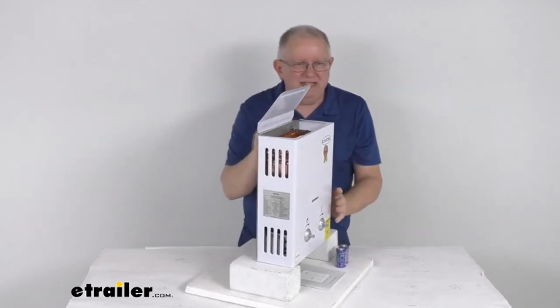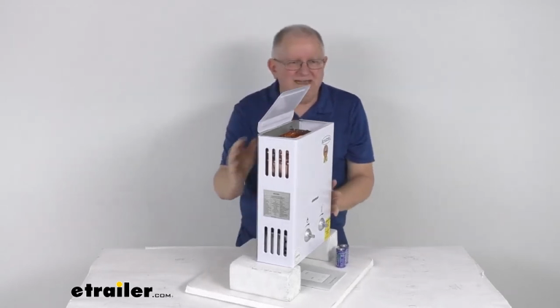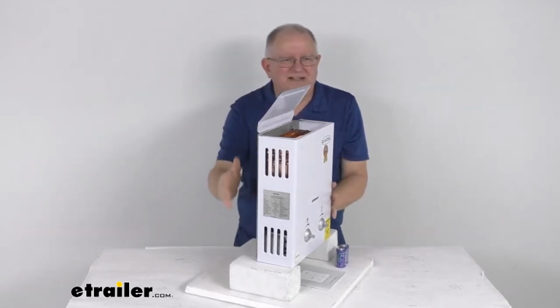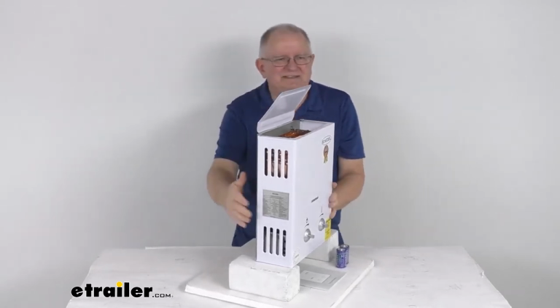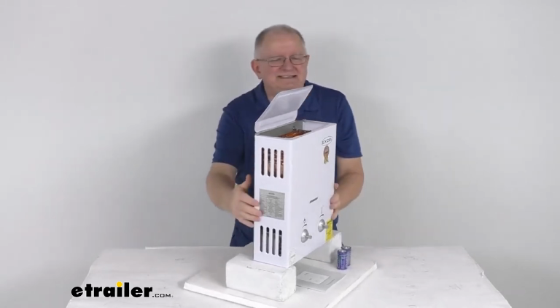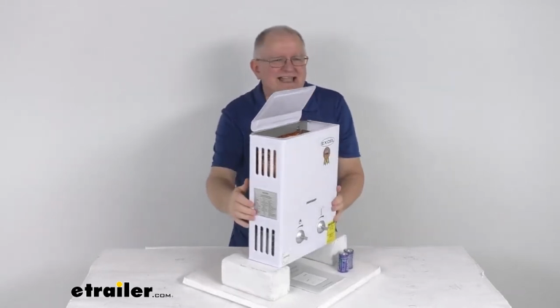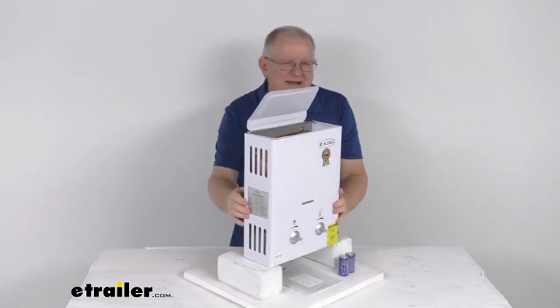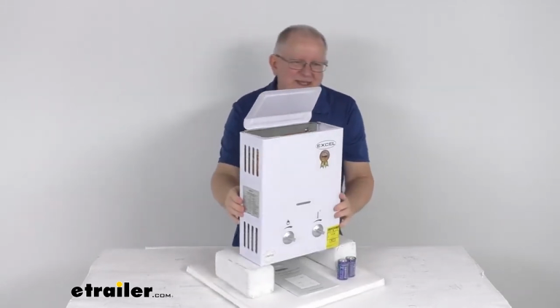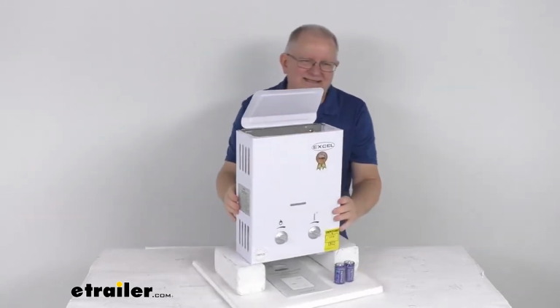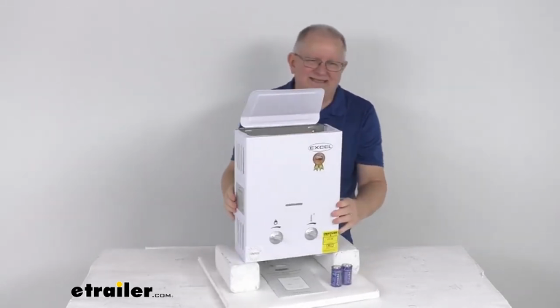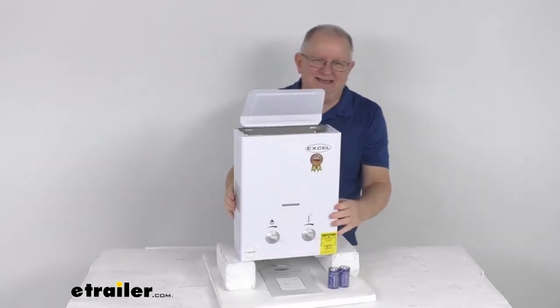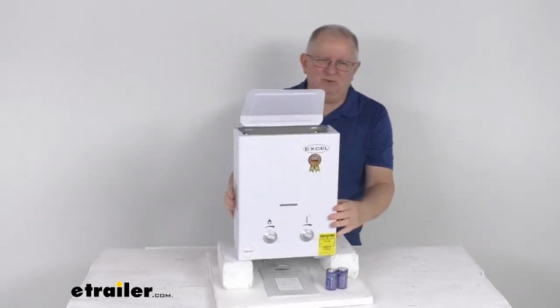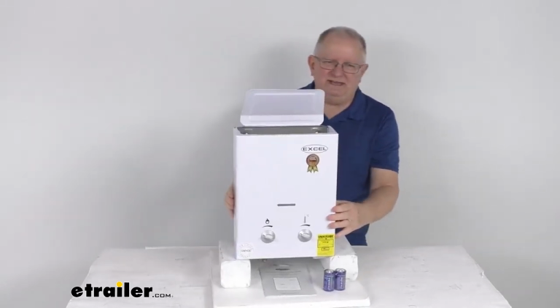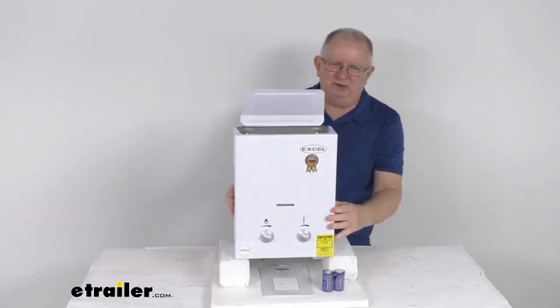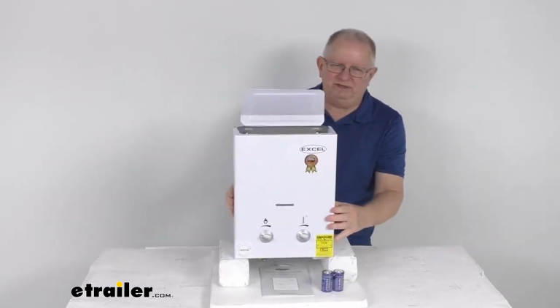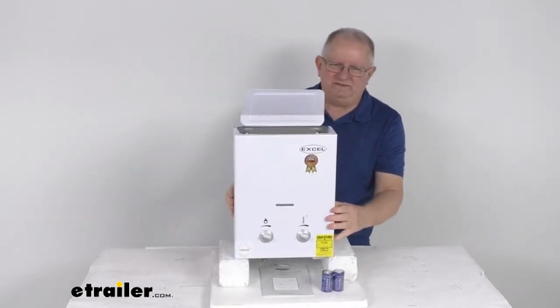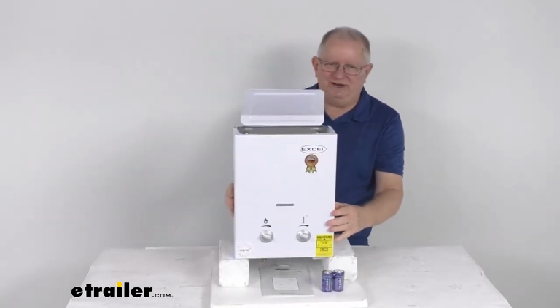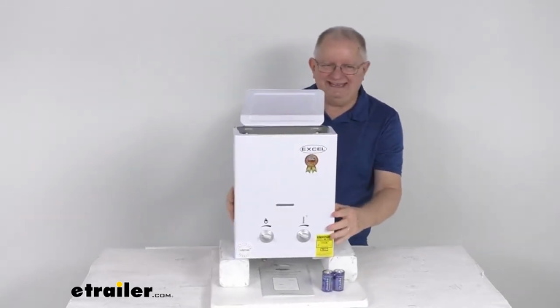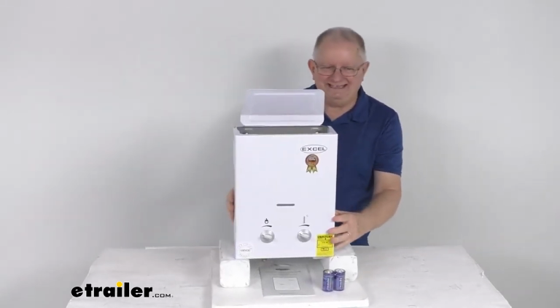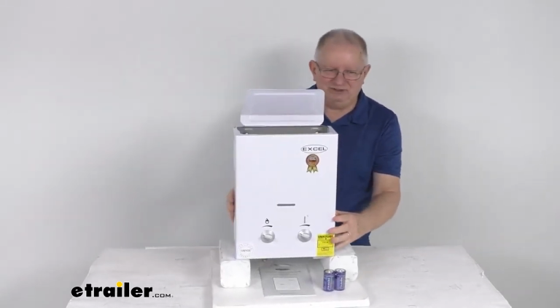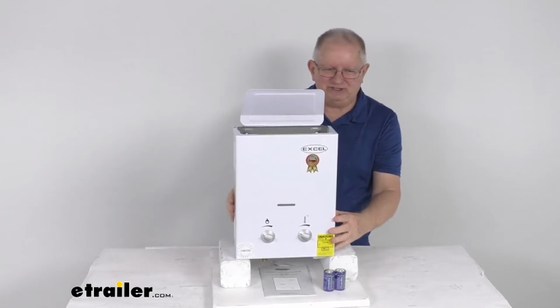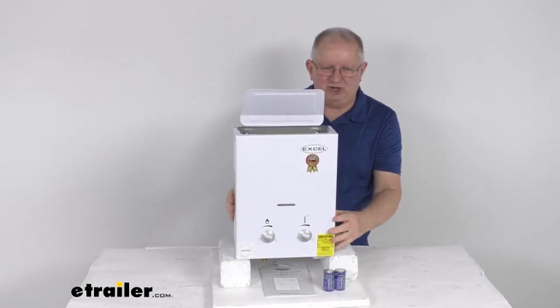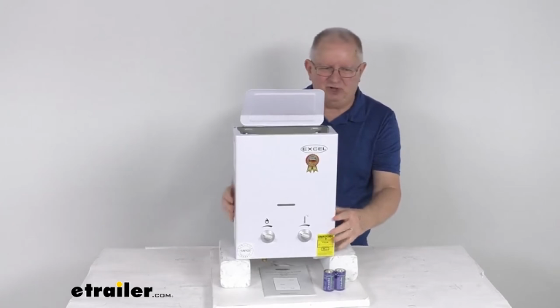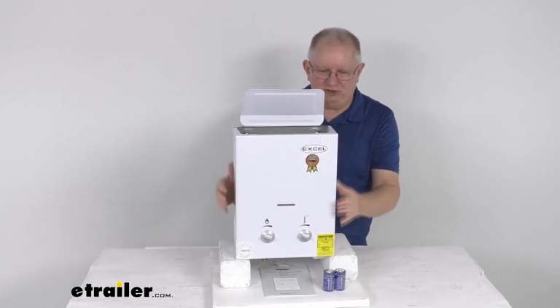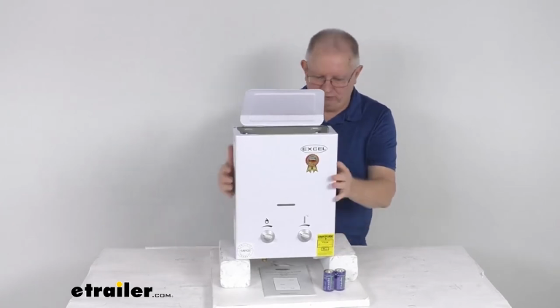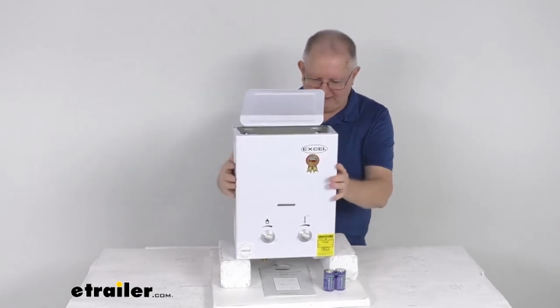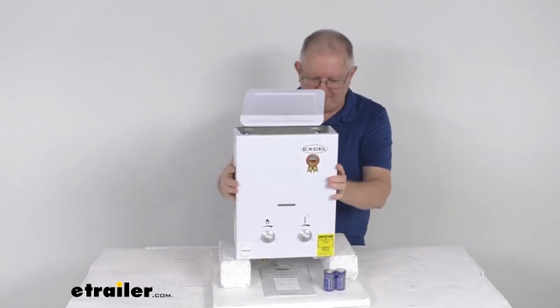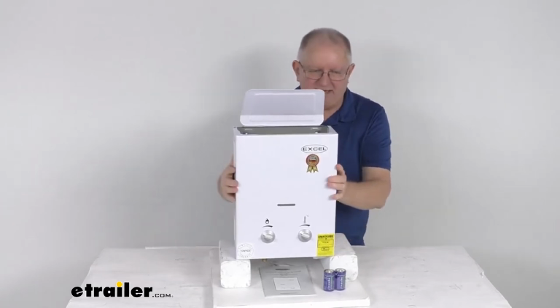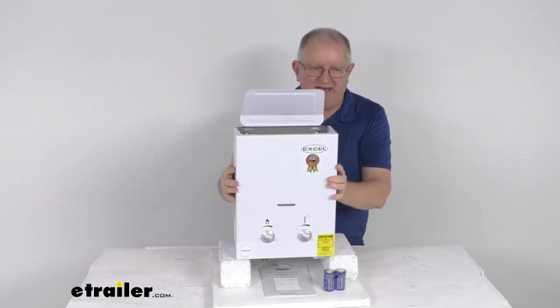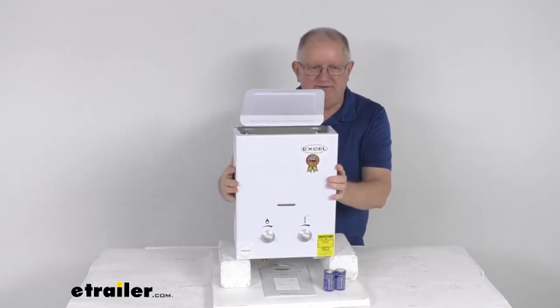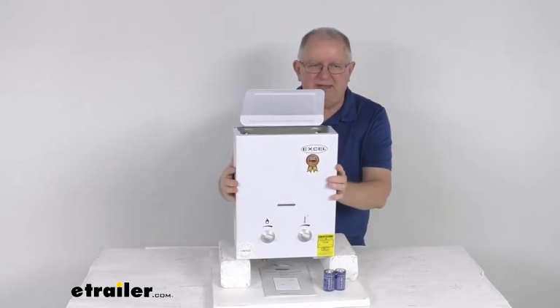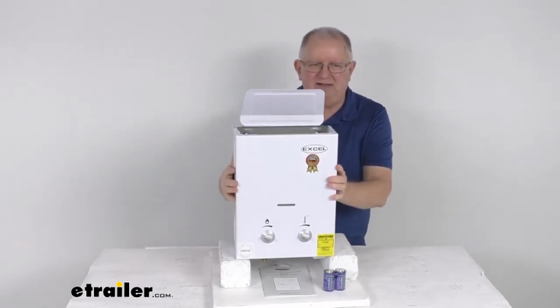This is a compact and lightweight unit. It's very easy to install and it only weighs about 11 pounds.